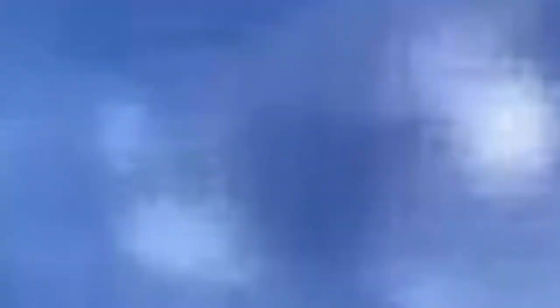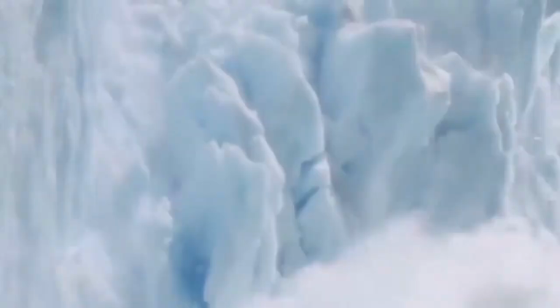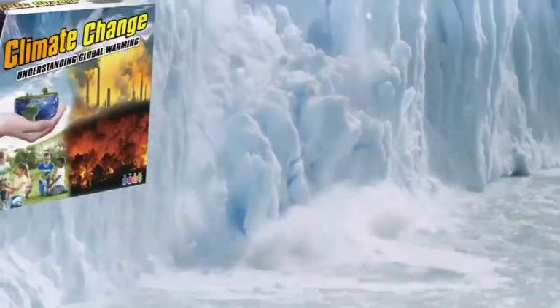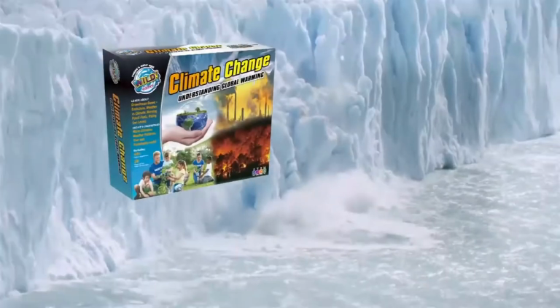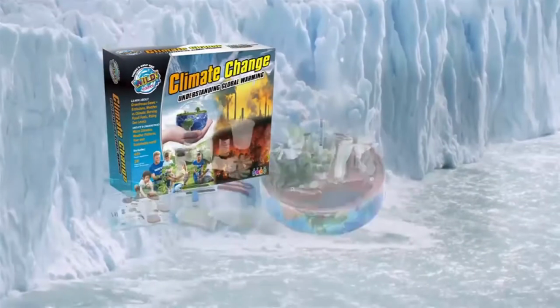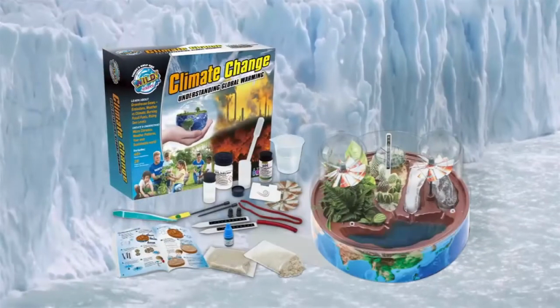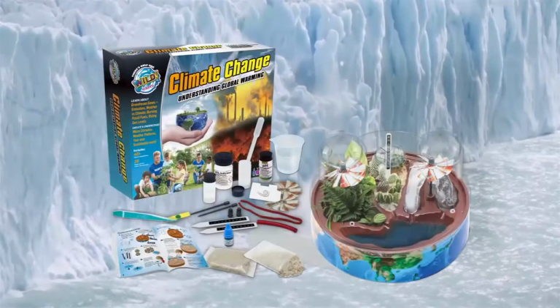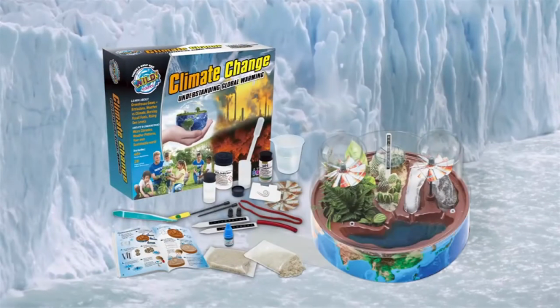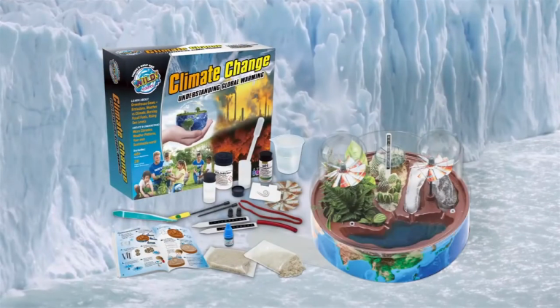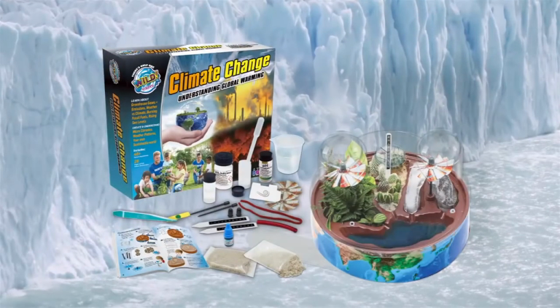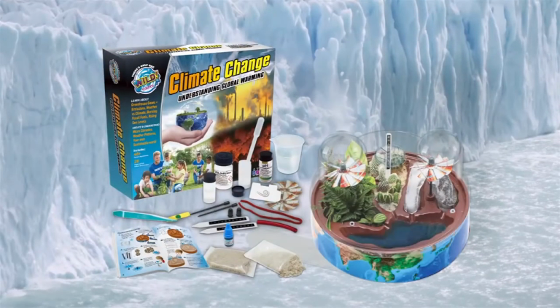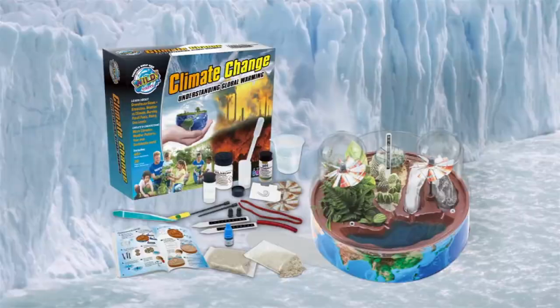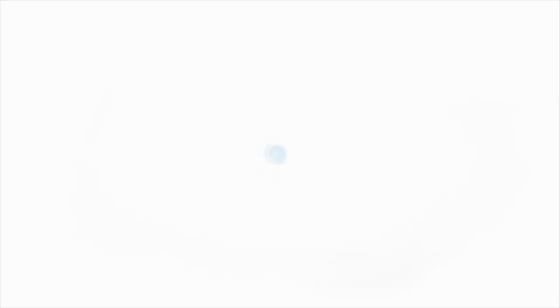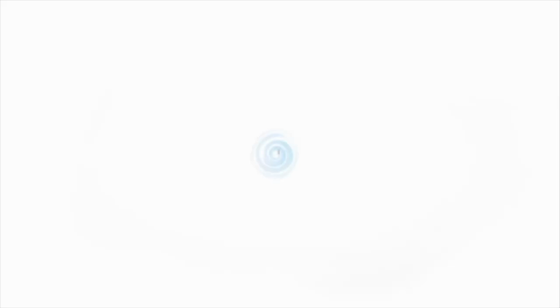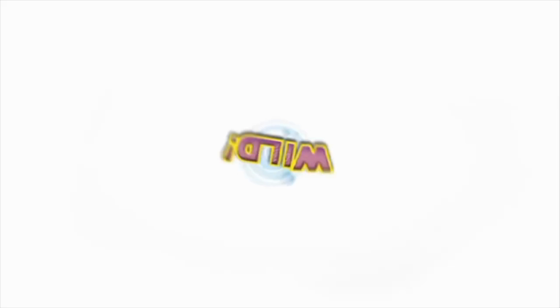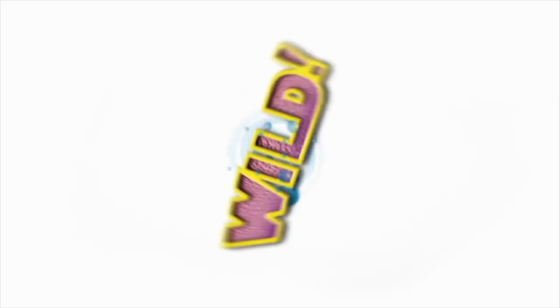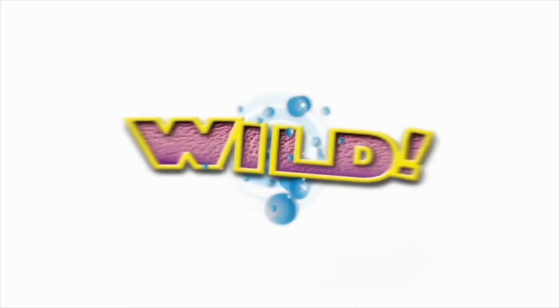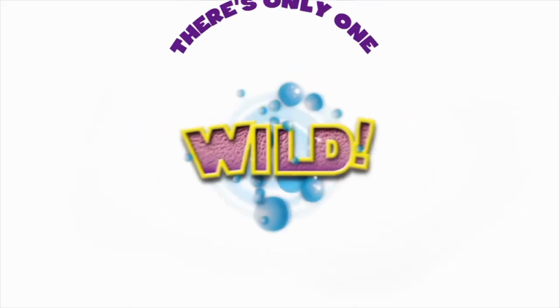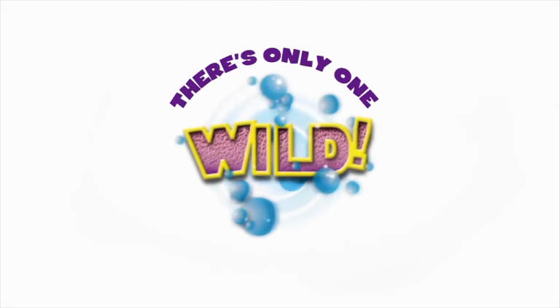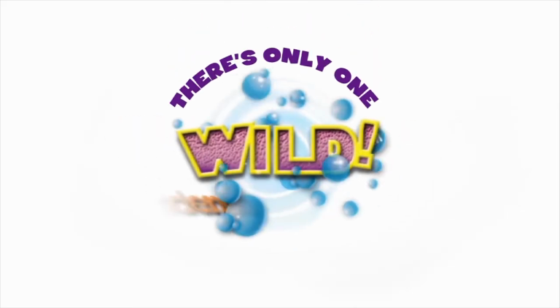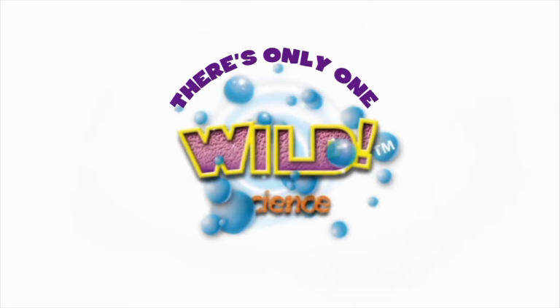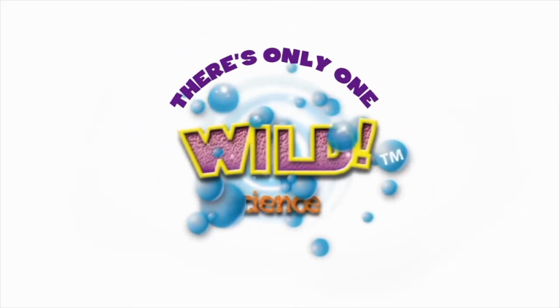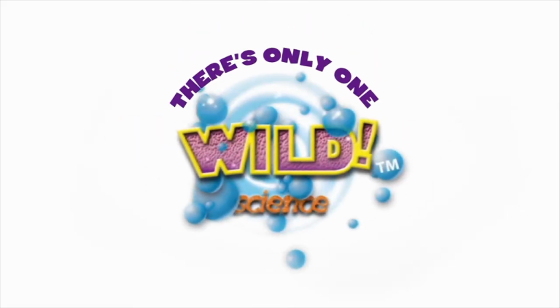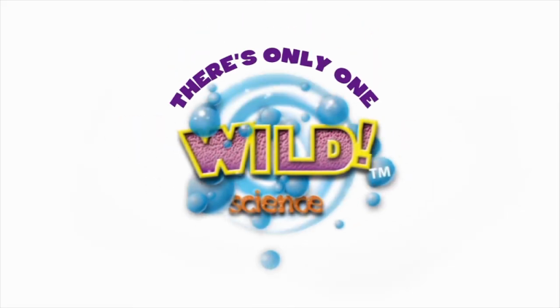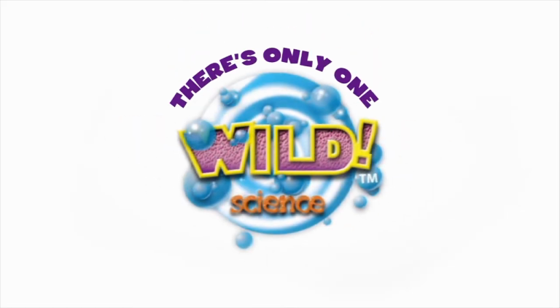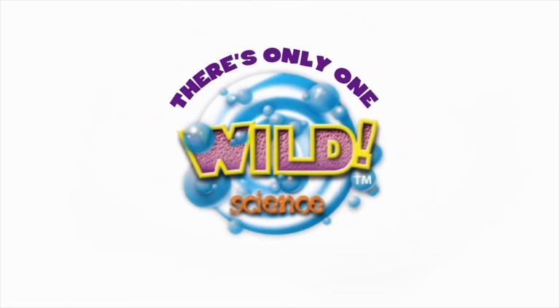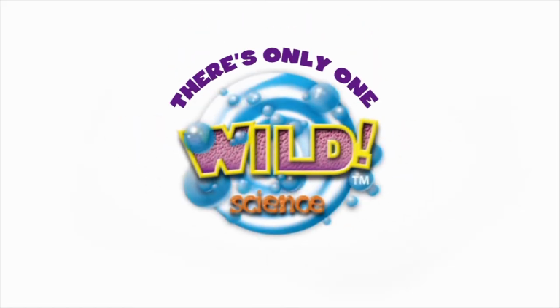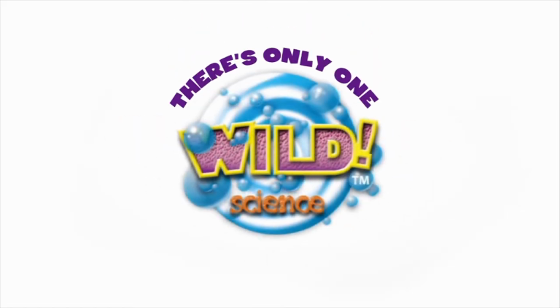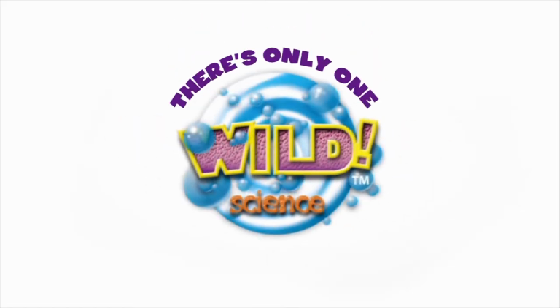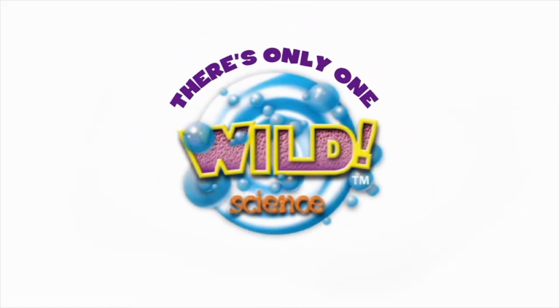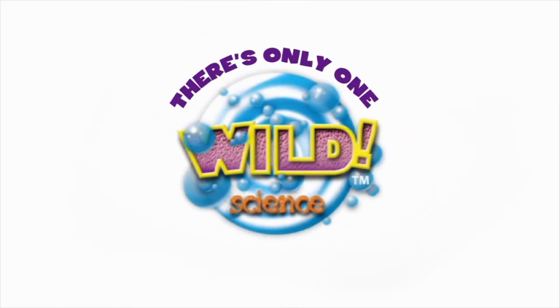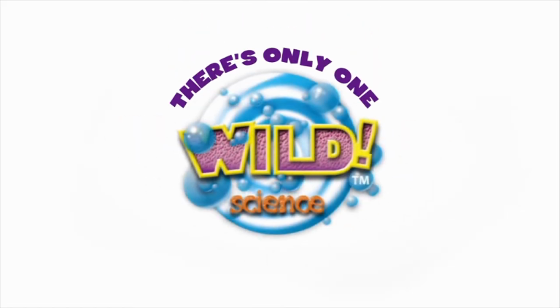The Climate Change Kit. And remember, there's only one Wild Science.